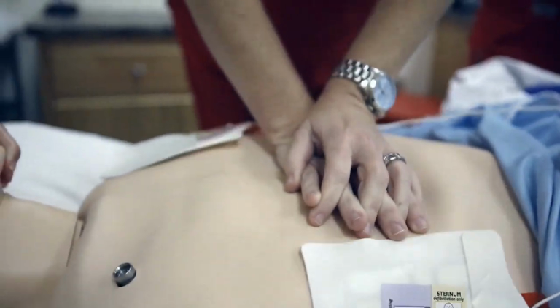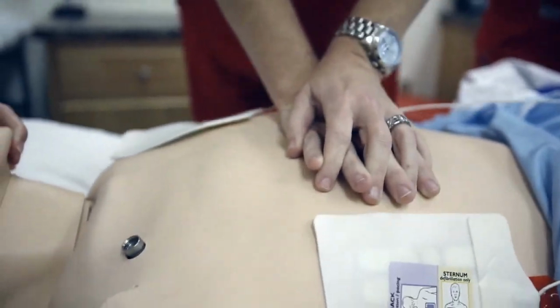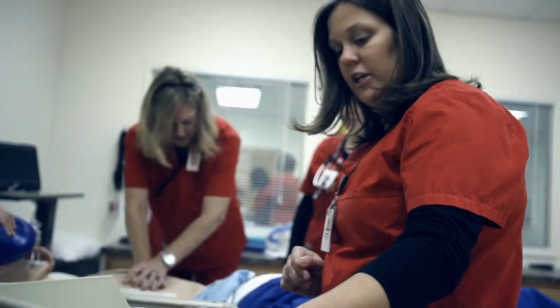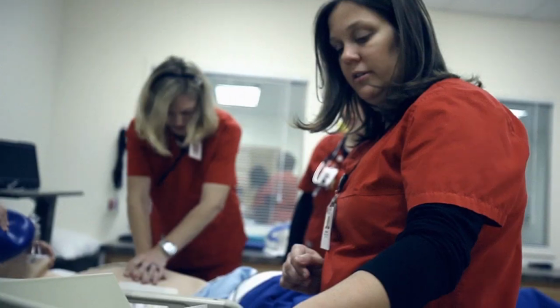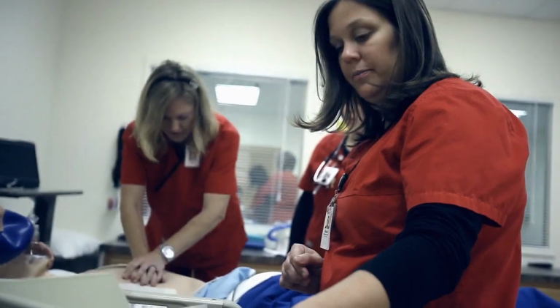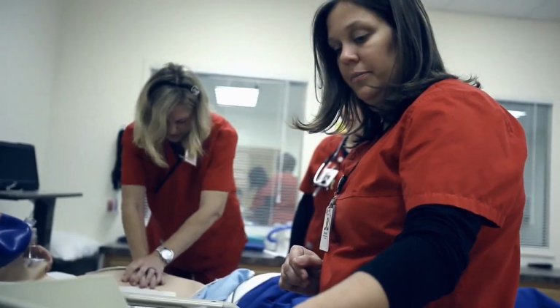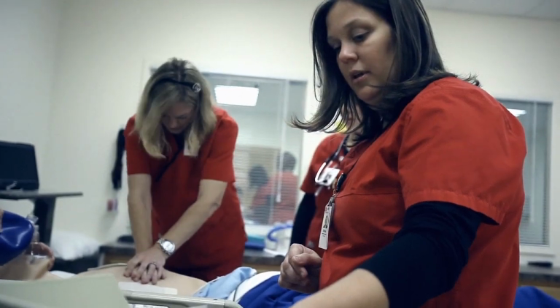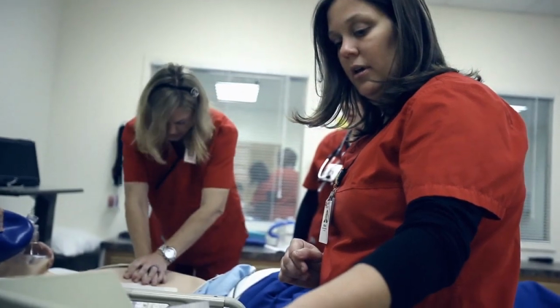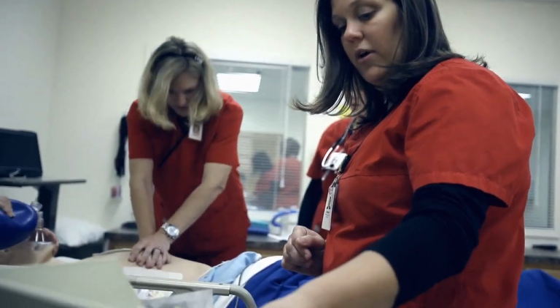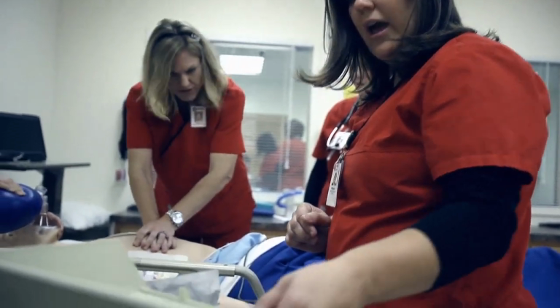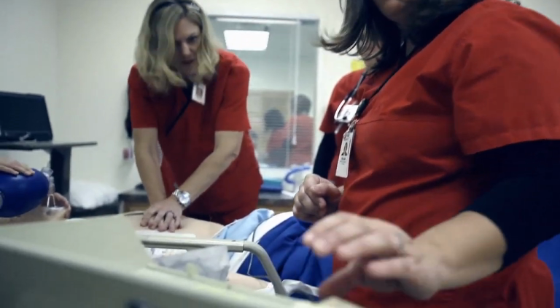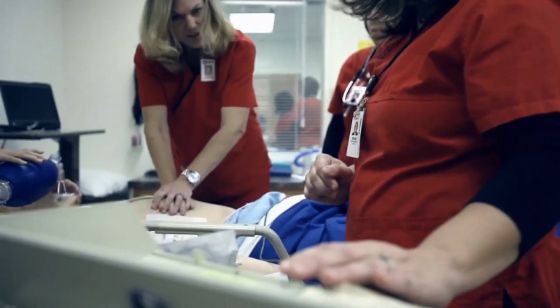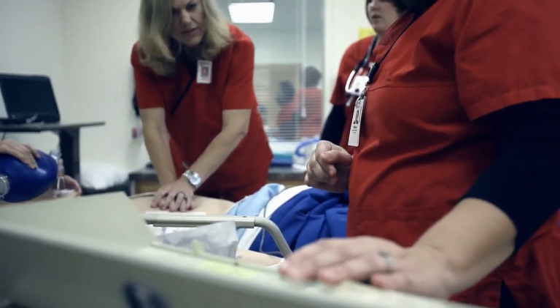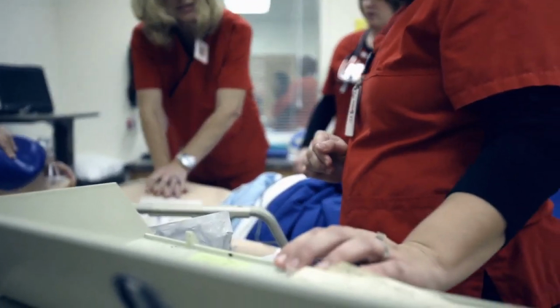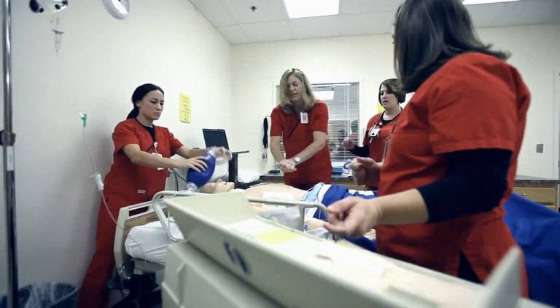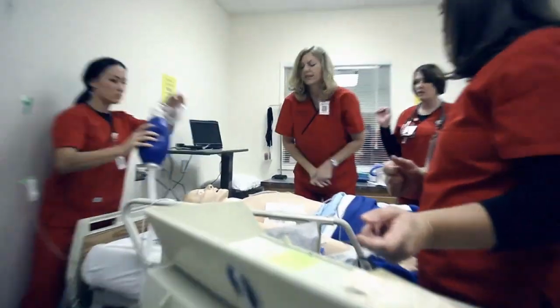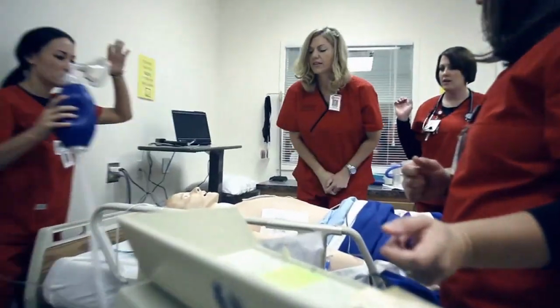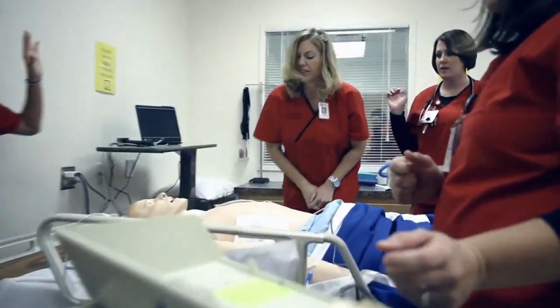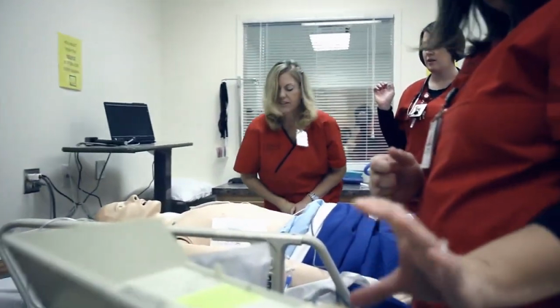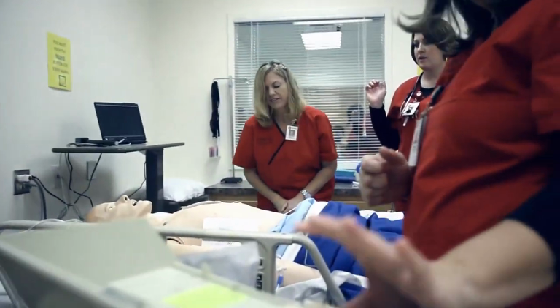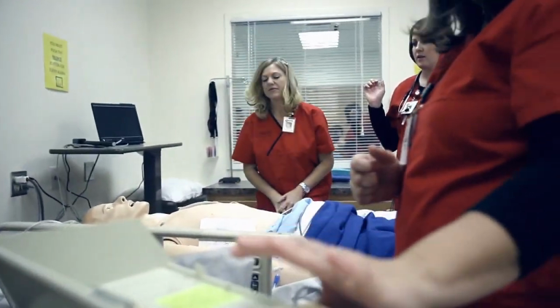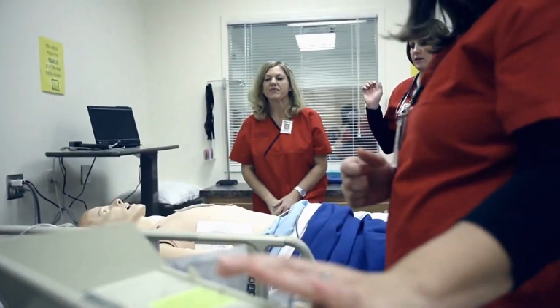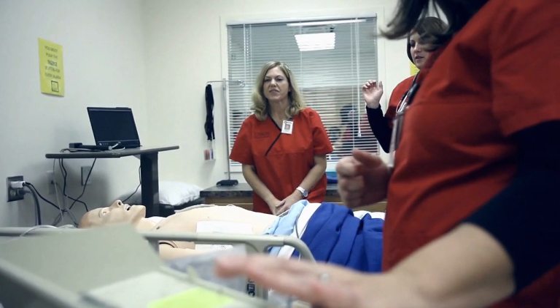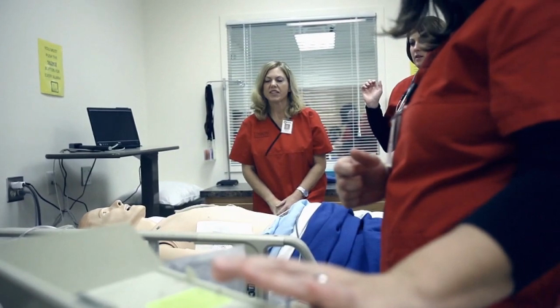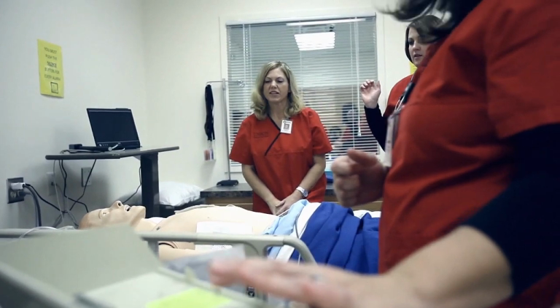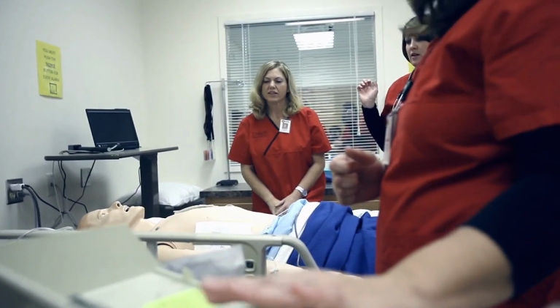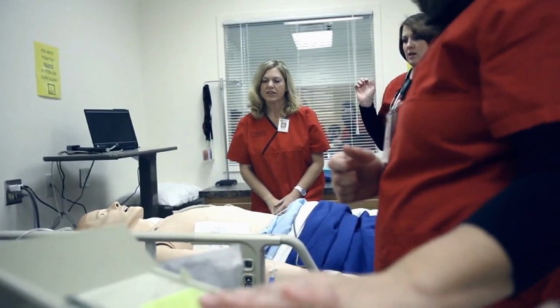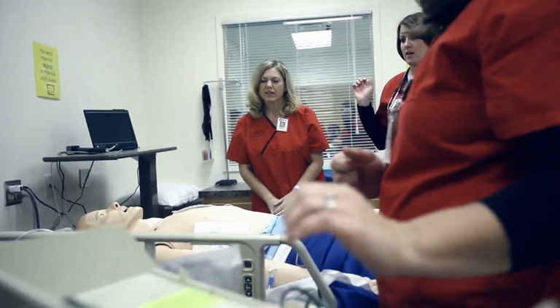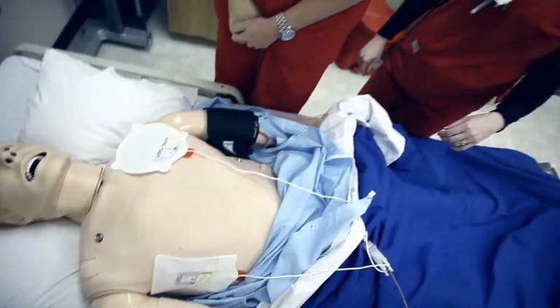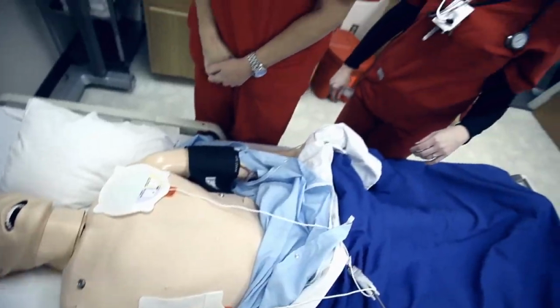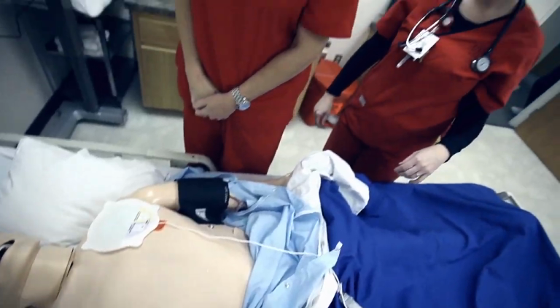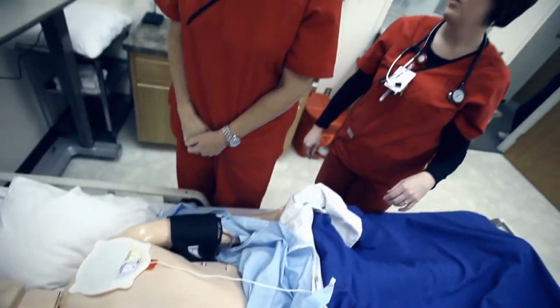Charging. Okay, everybody clear? Clear. Shocked, shock given.